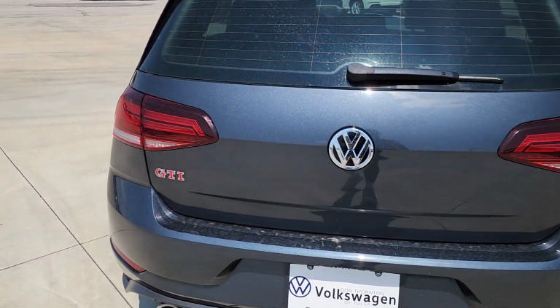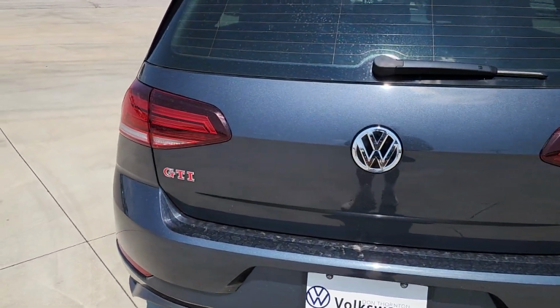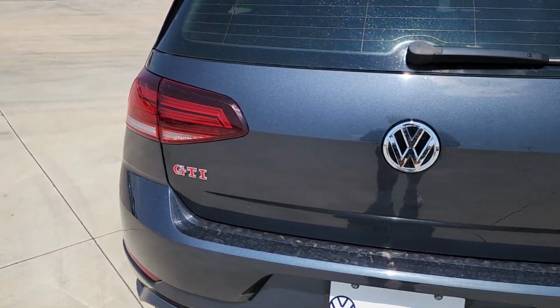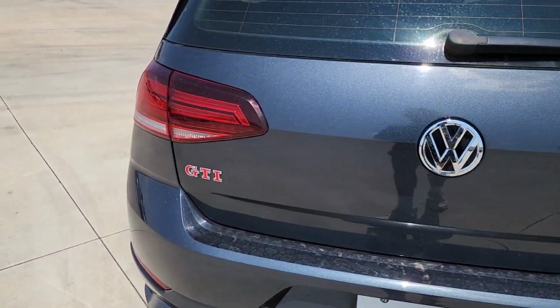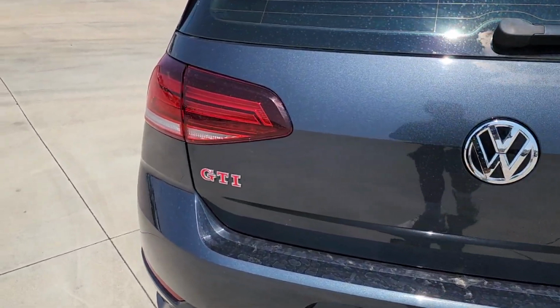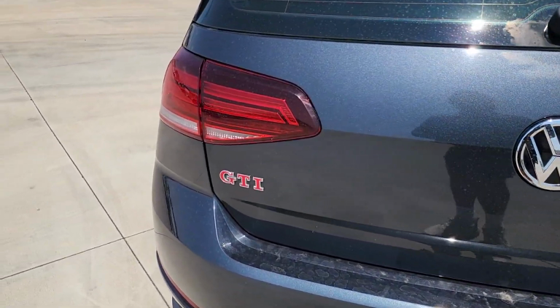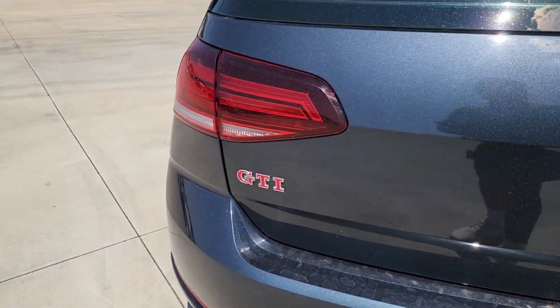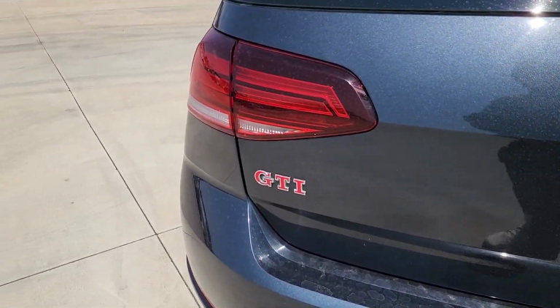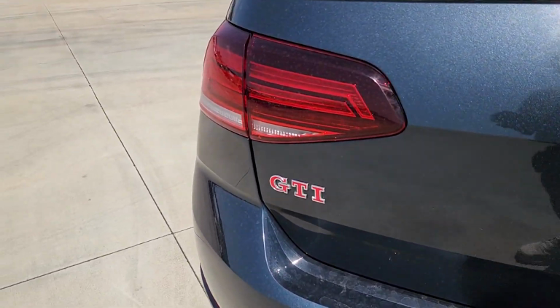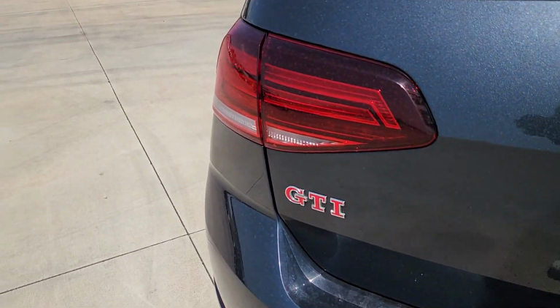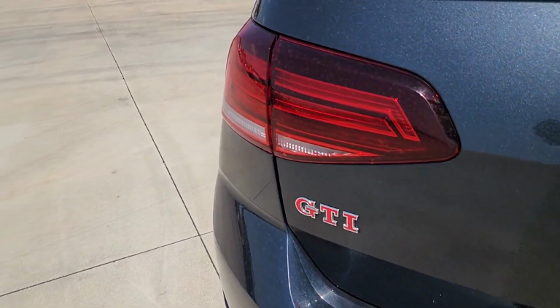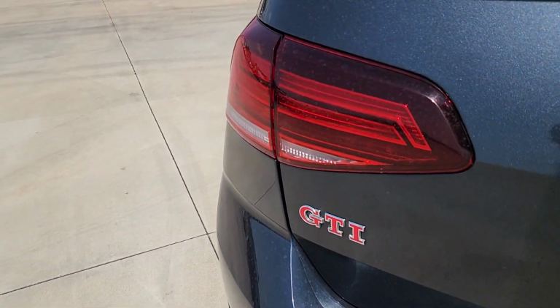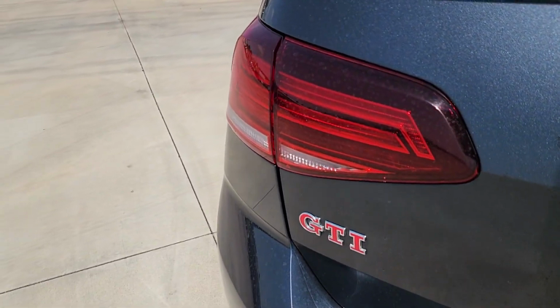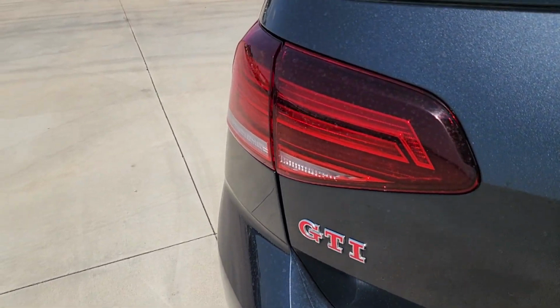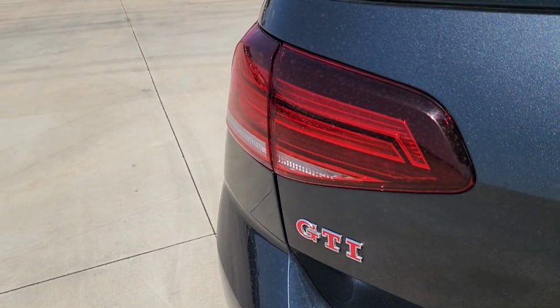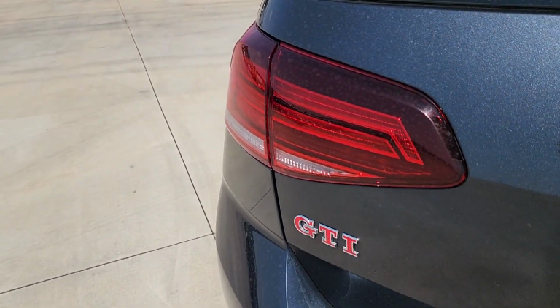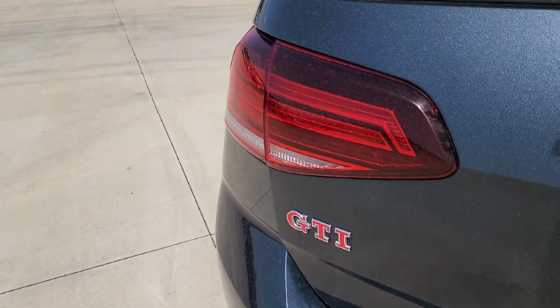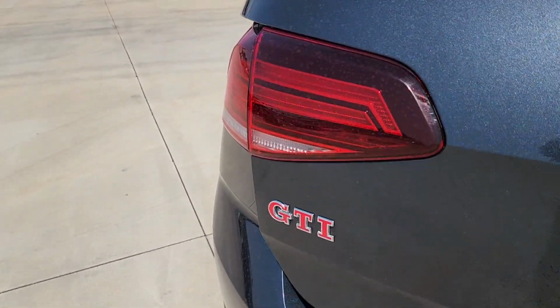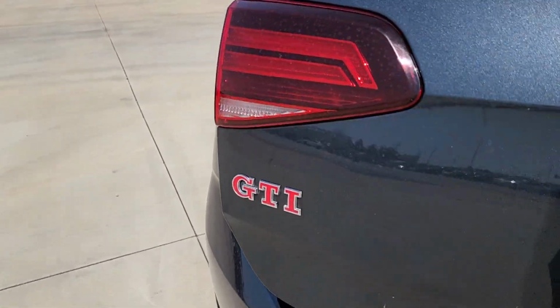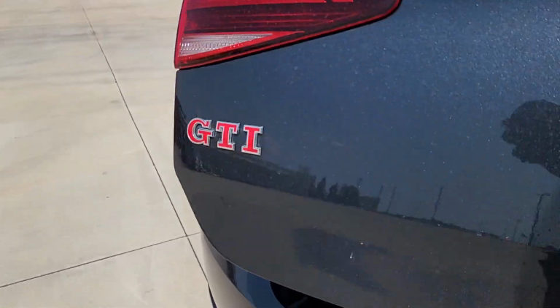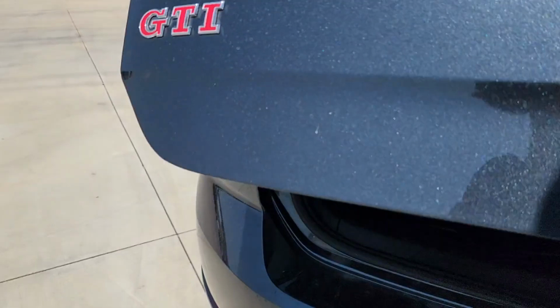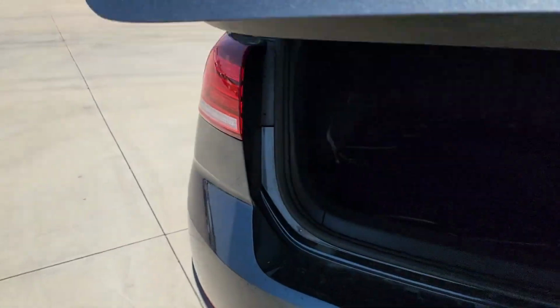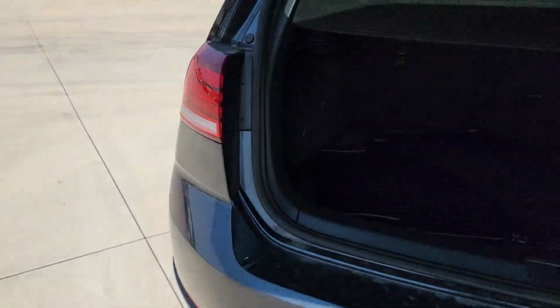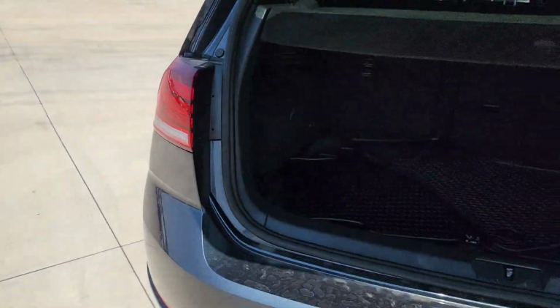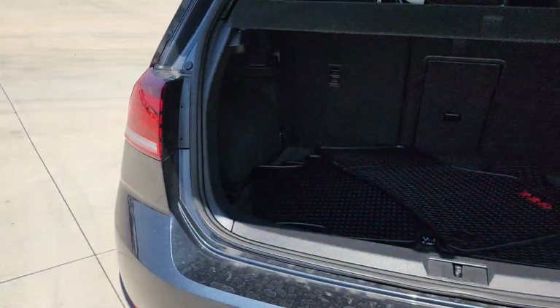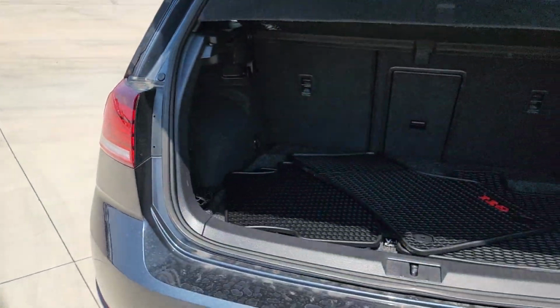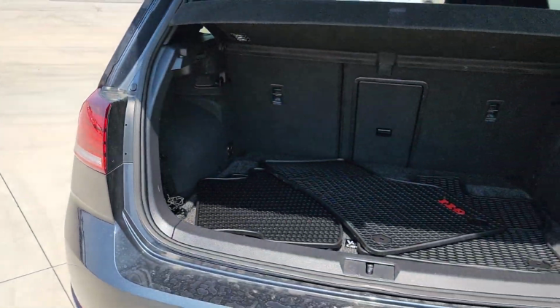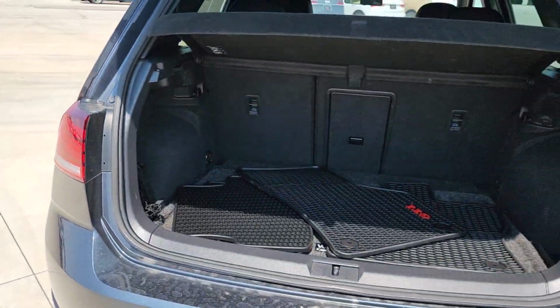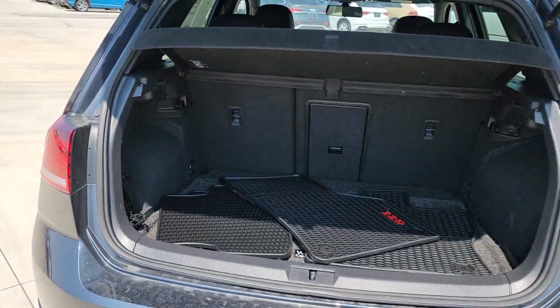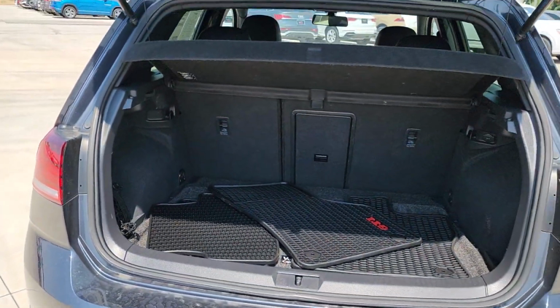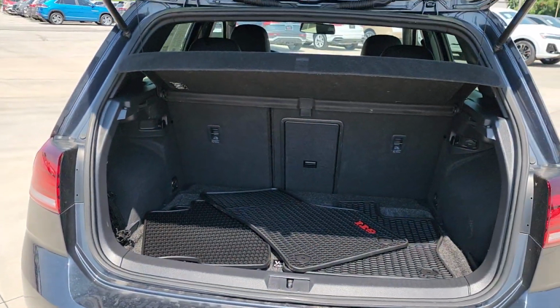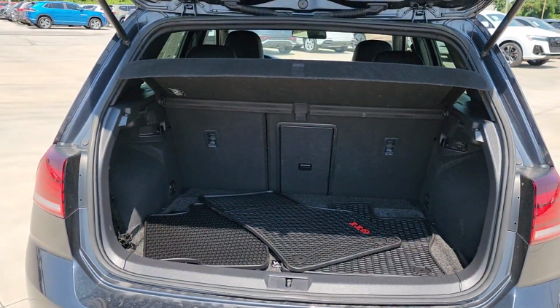The following are some of this vehicle's highlighted options: touchscreen infotainment system,